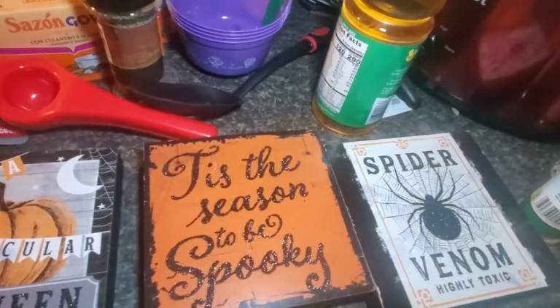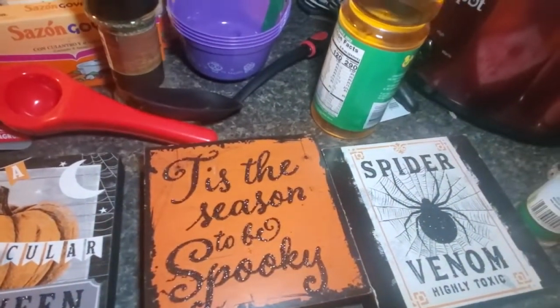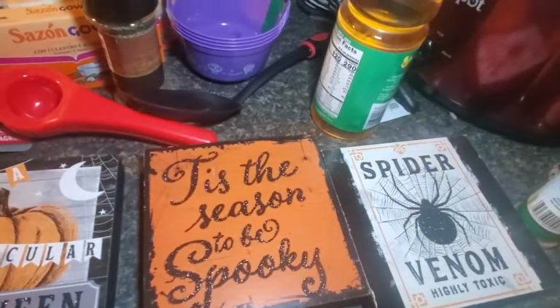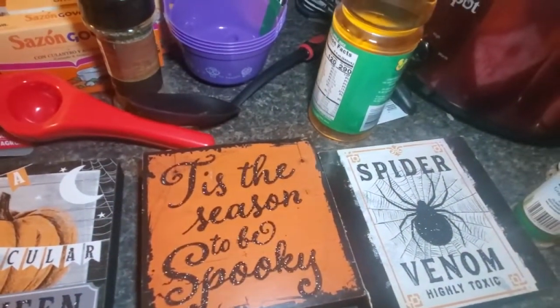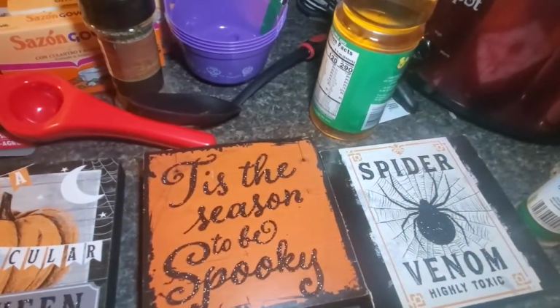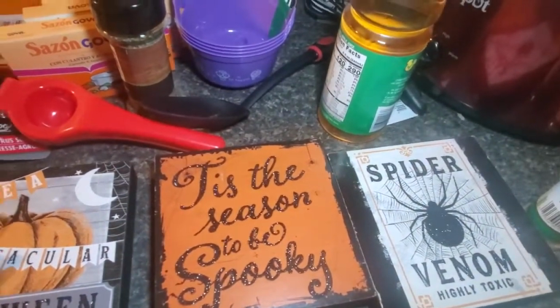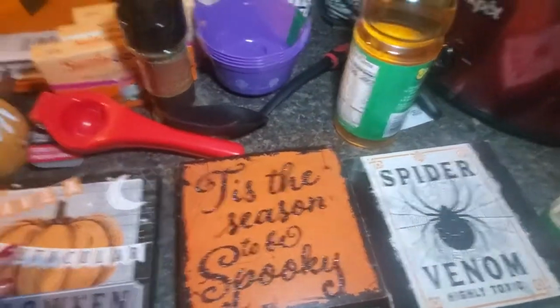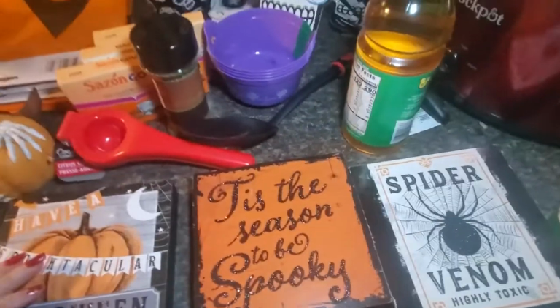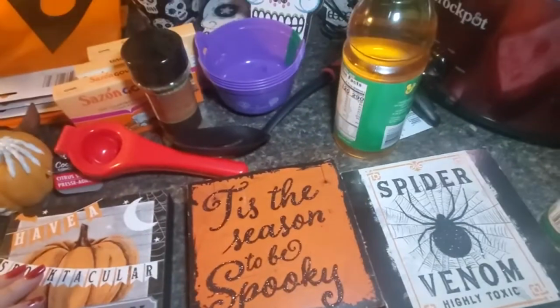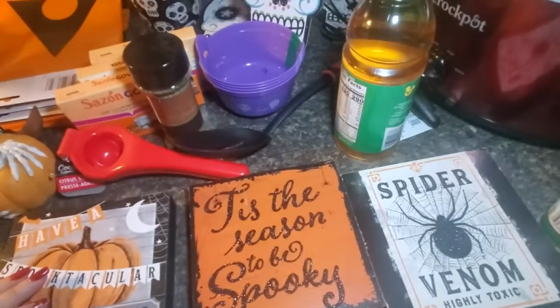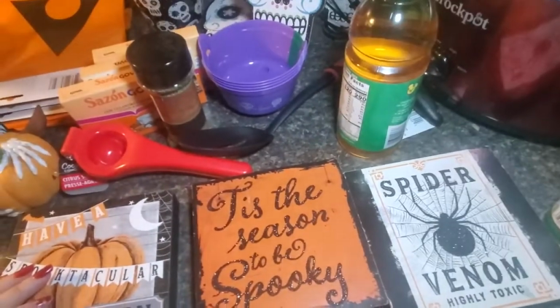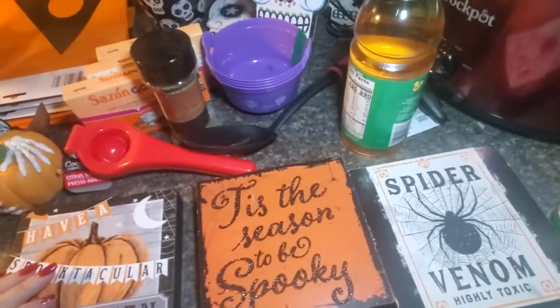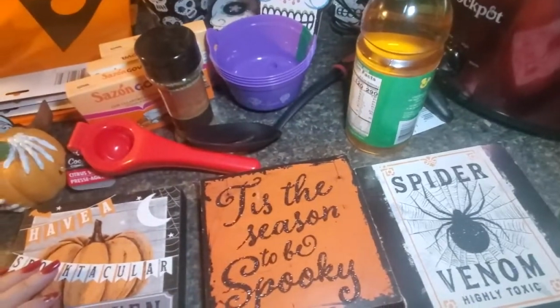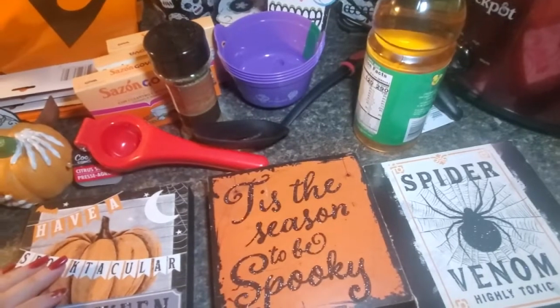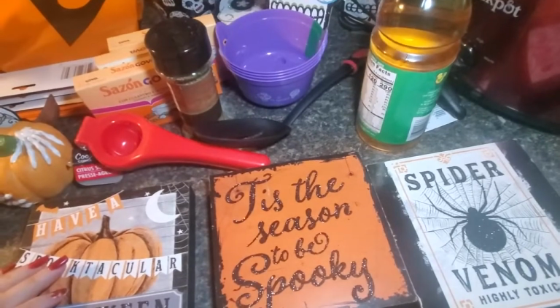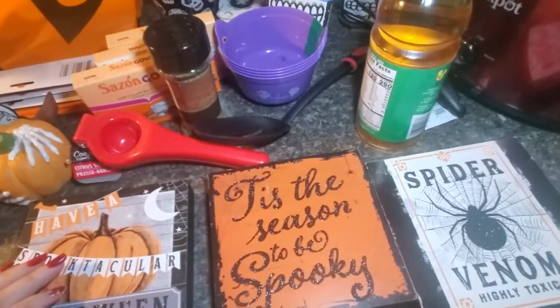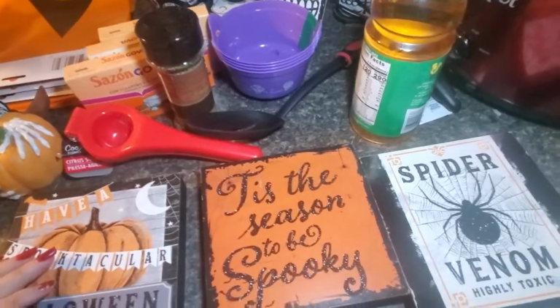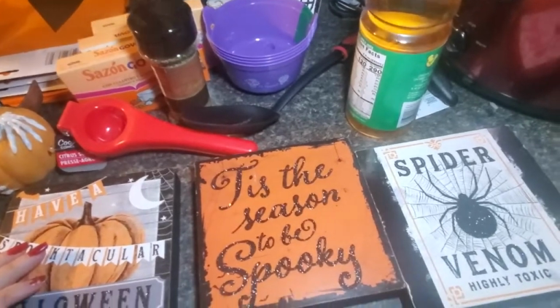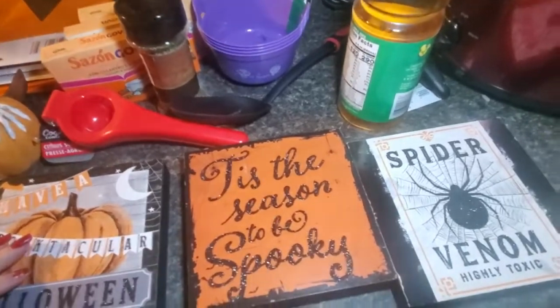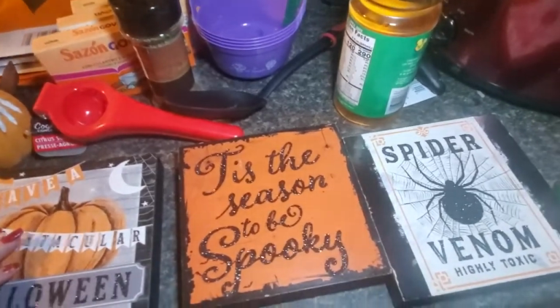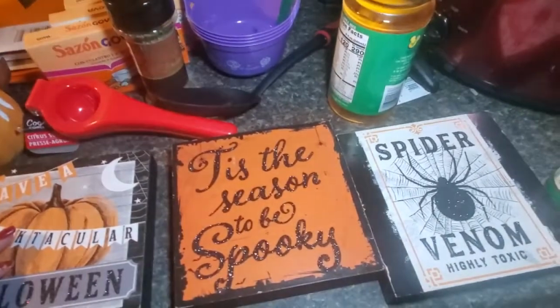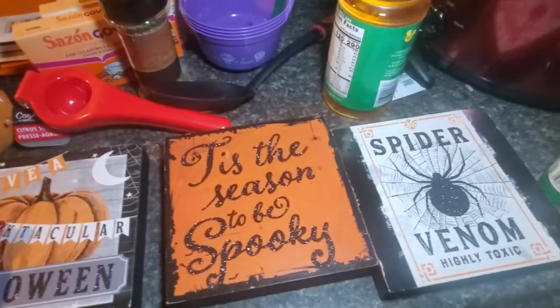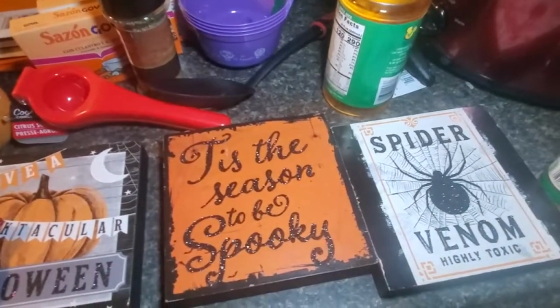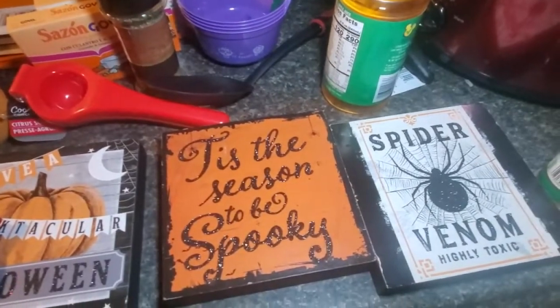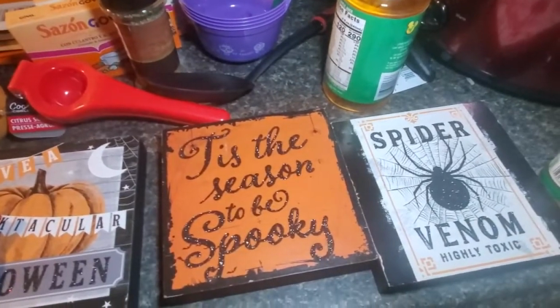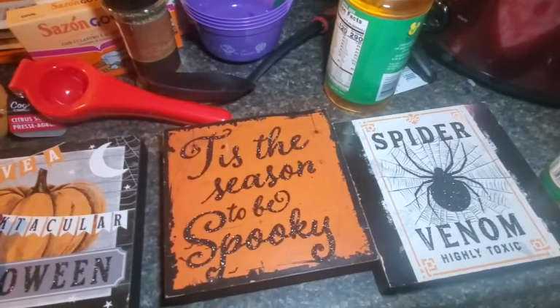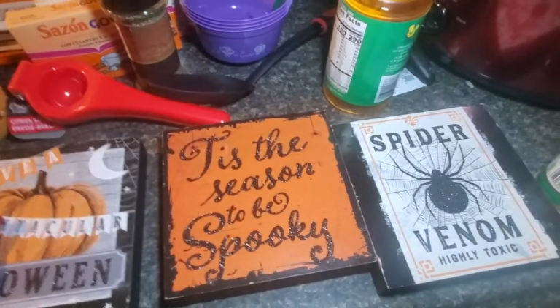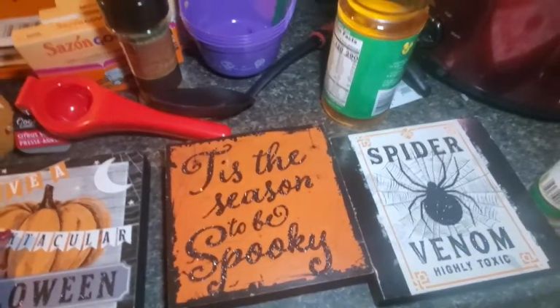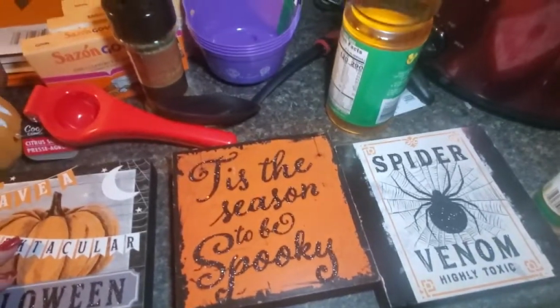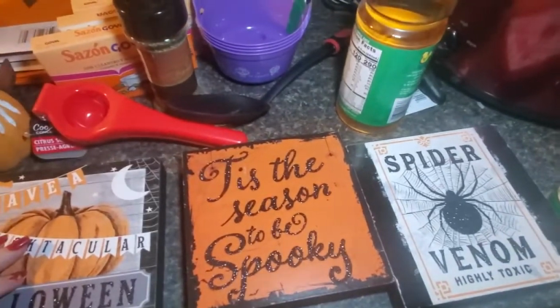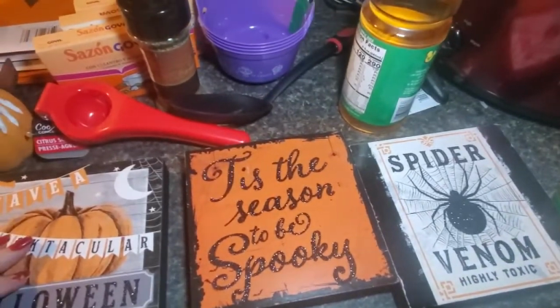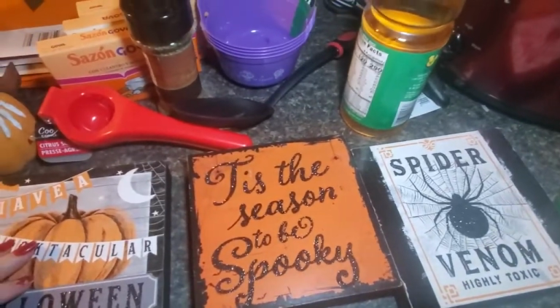And spider venom — that's what I got. Got apple juice.